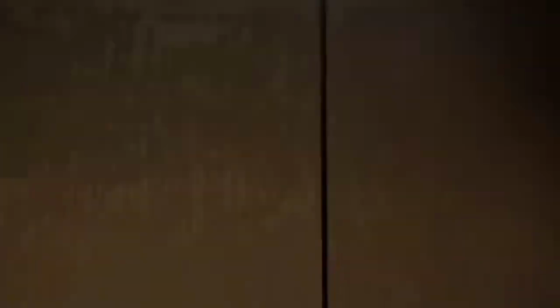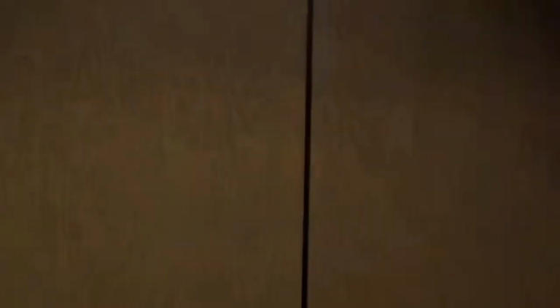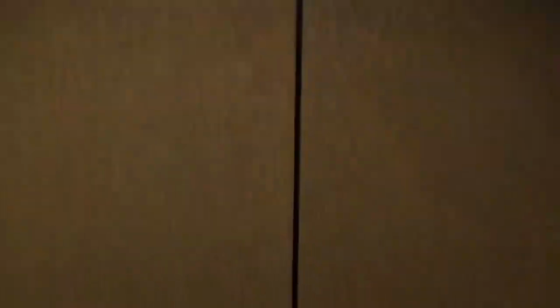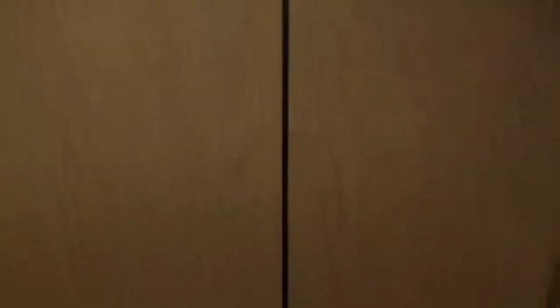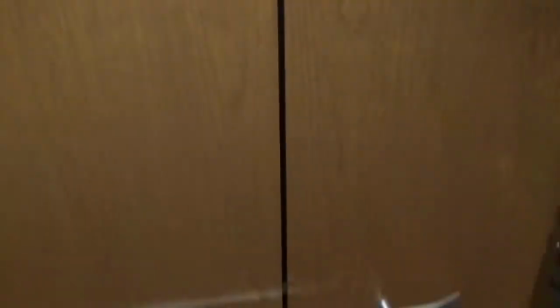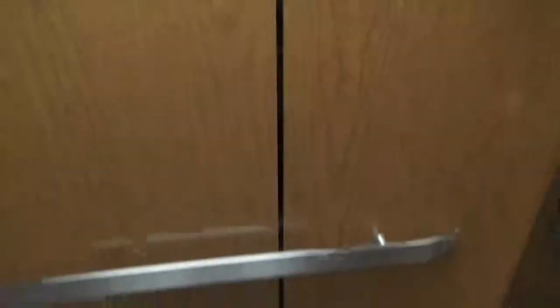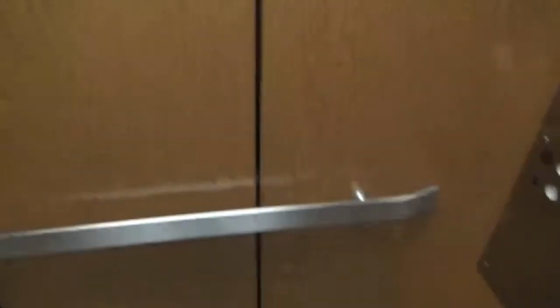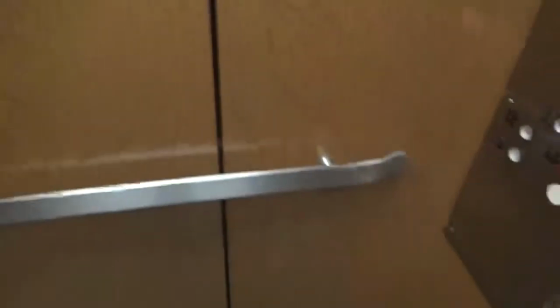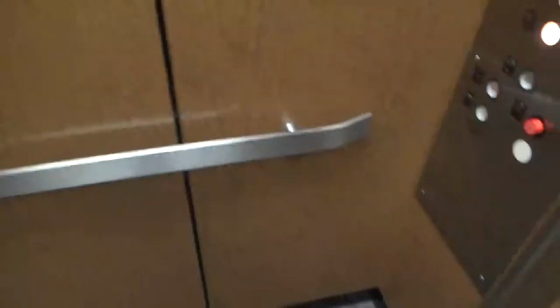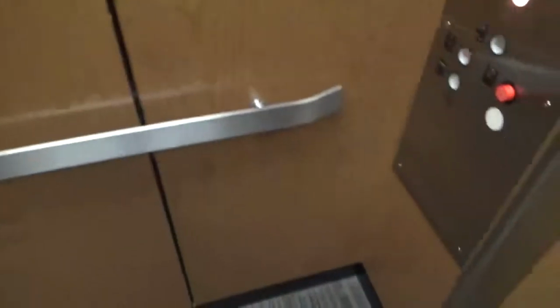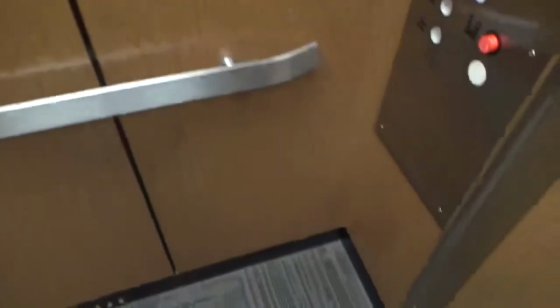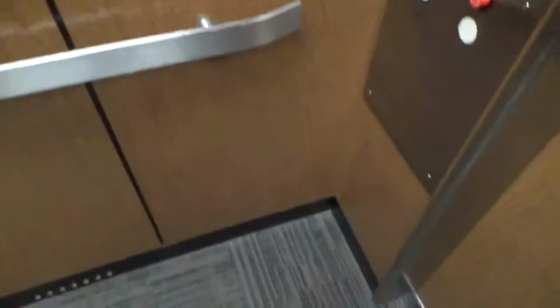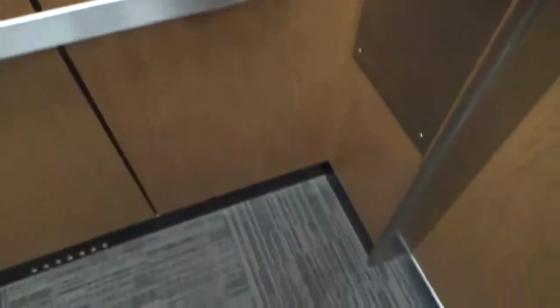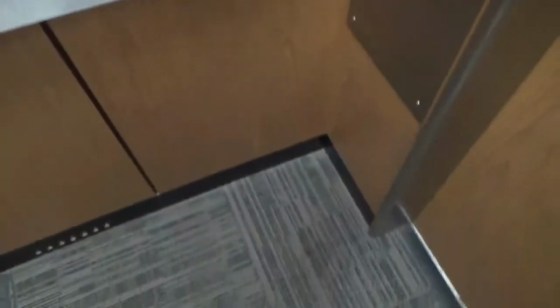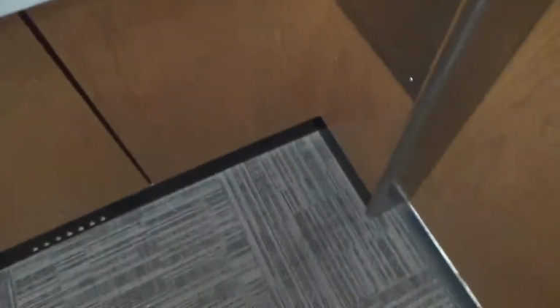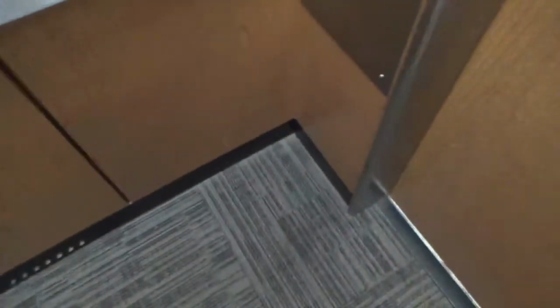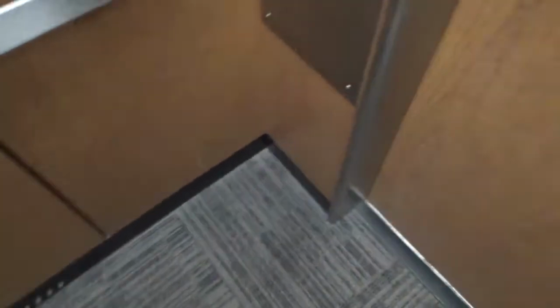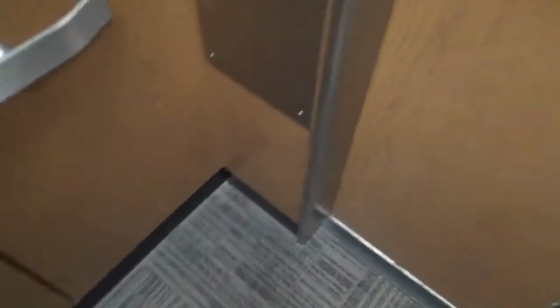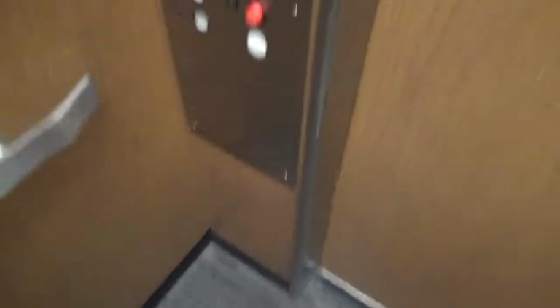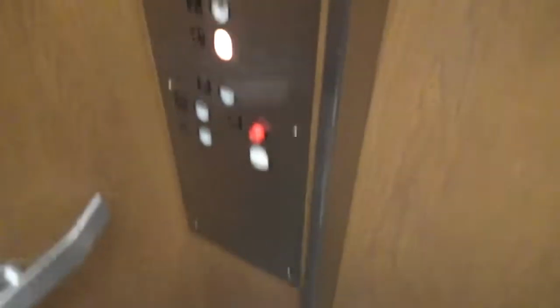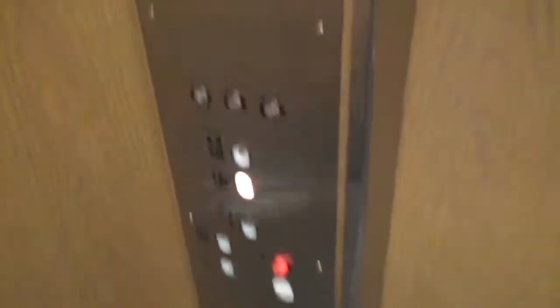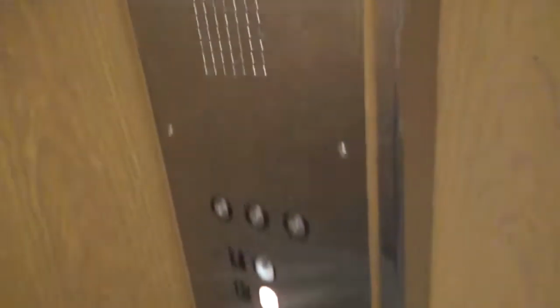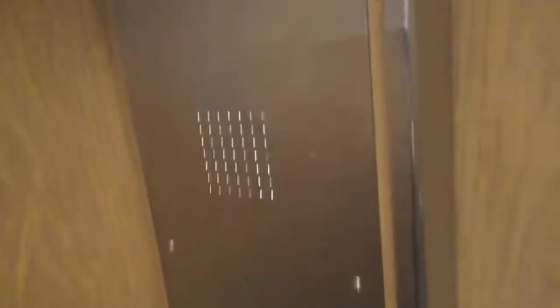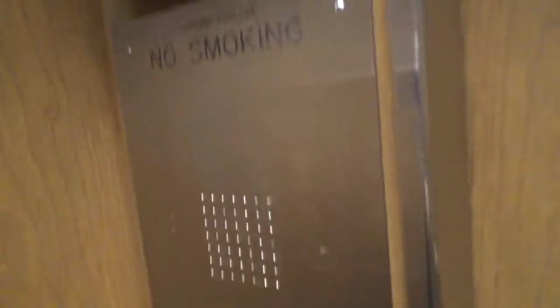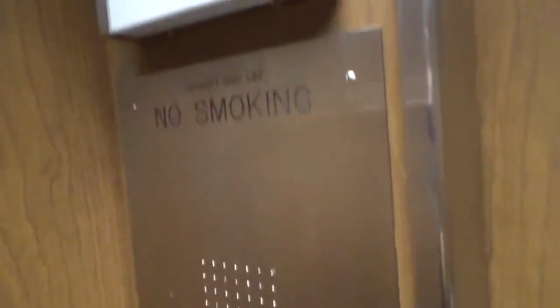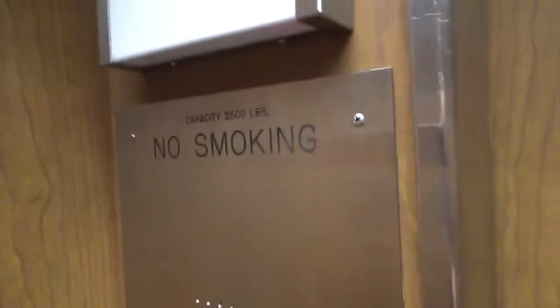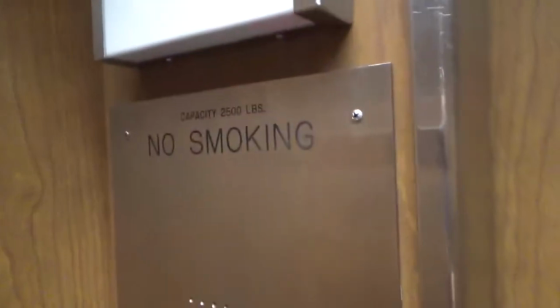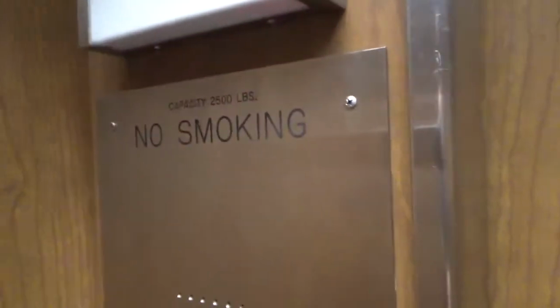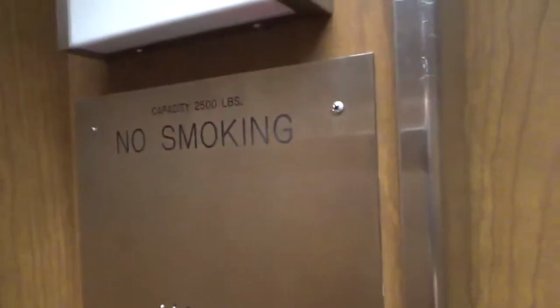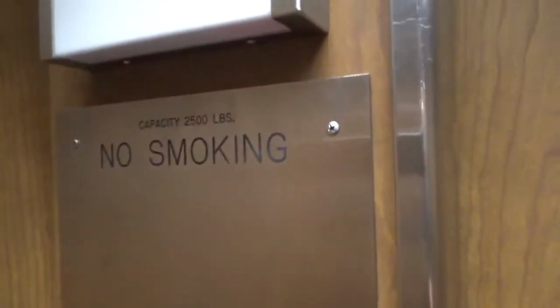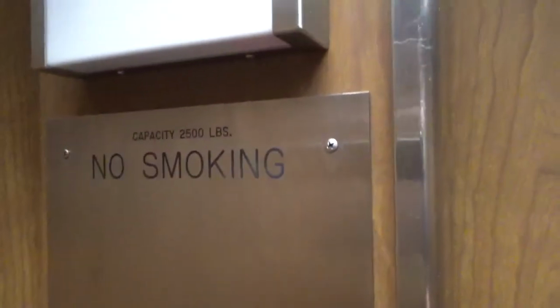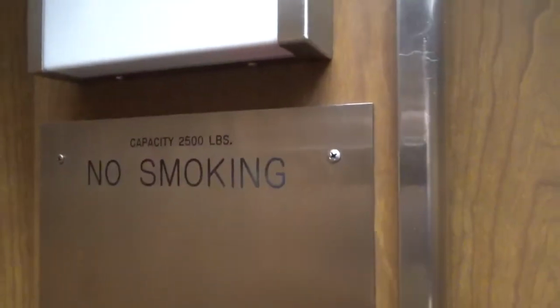Basic Macy's elevator. Capacity 2,500 pounds.